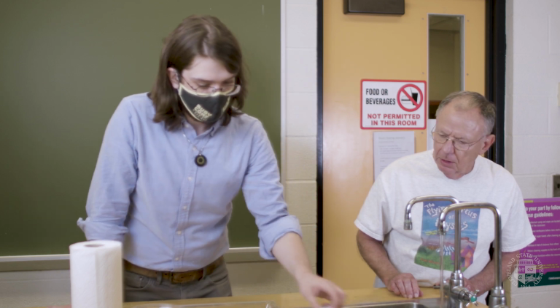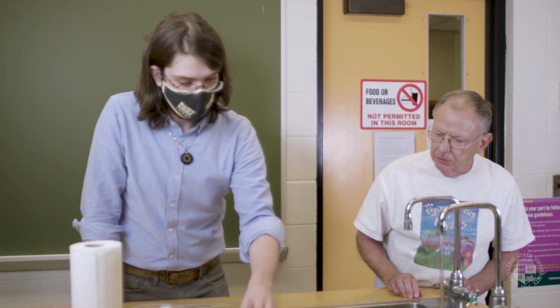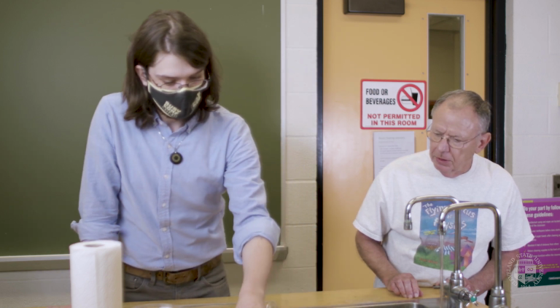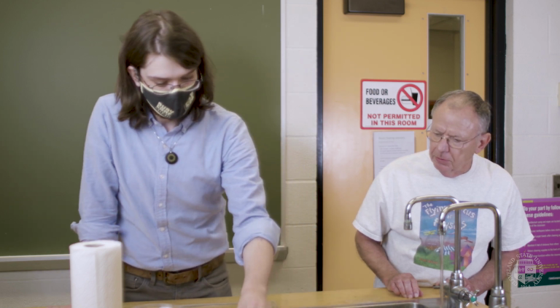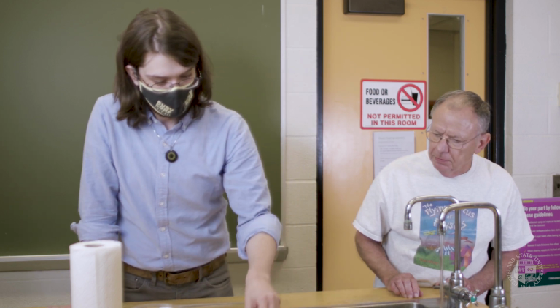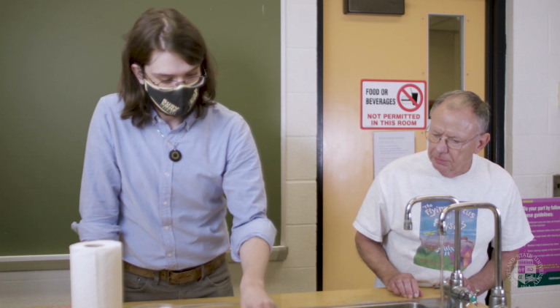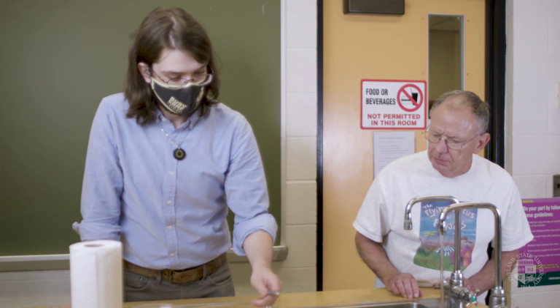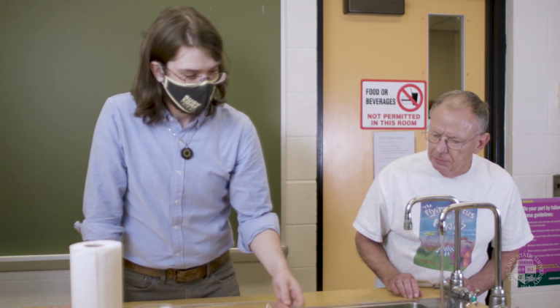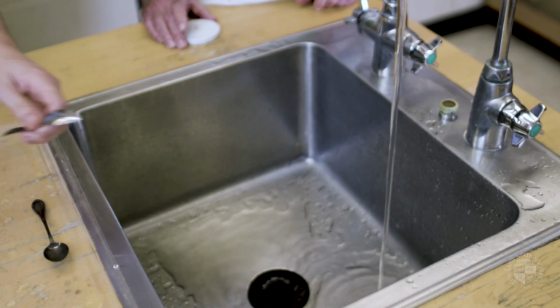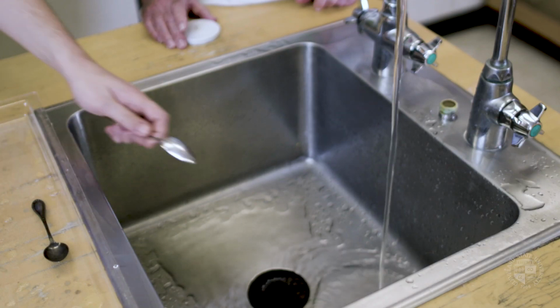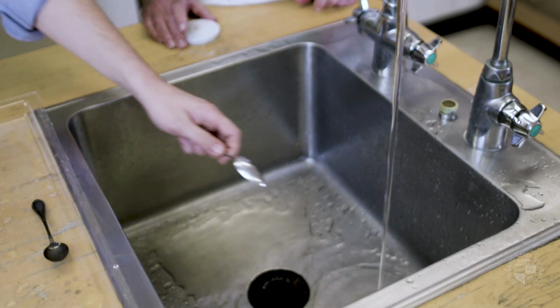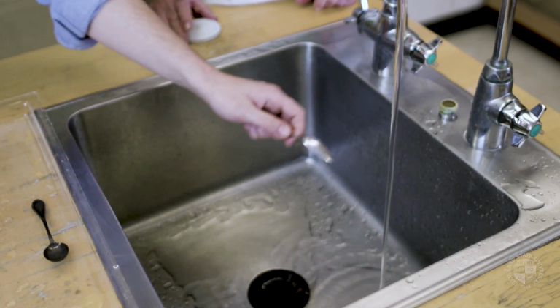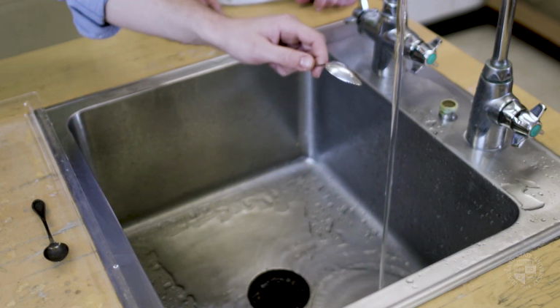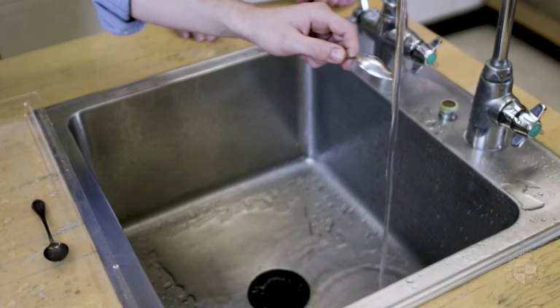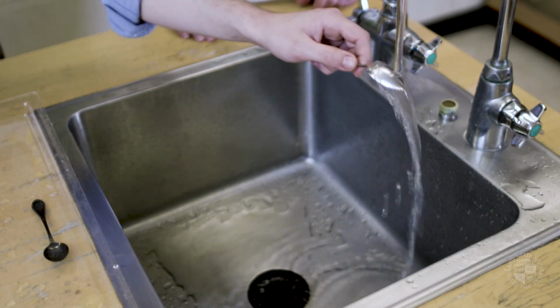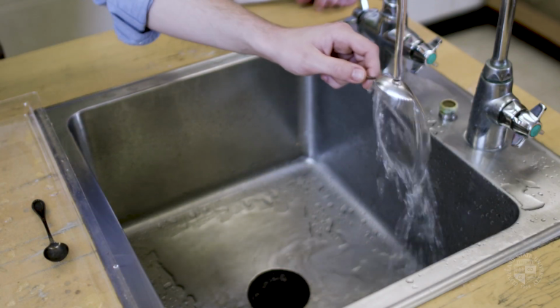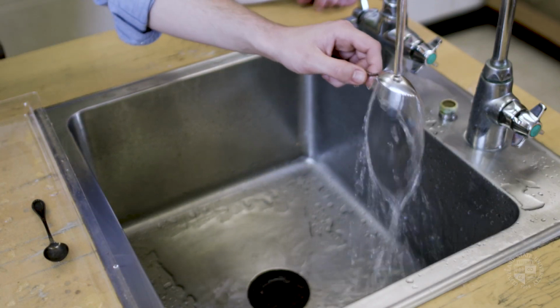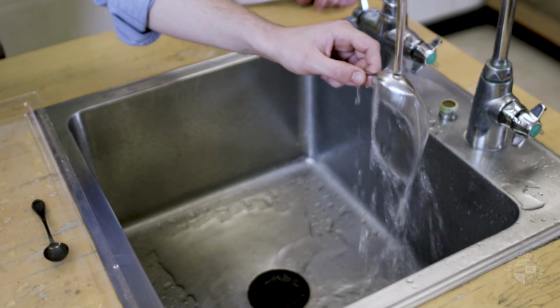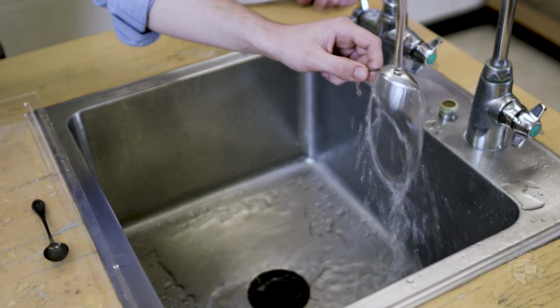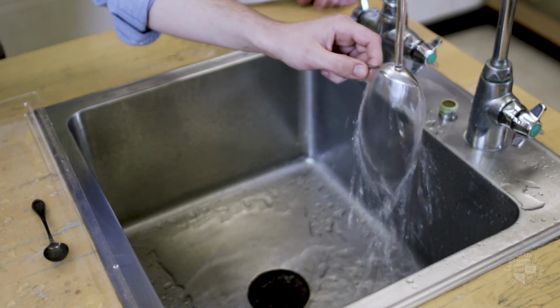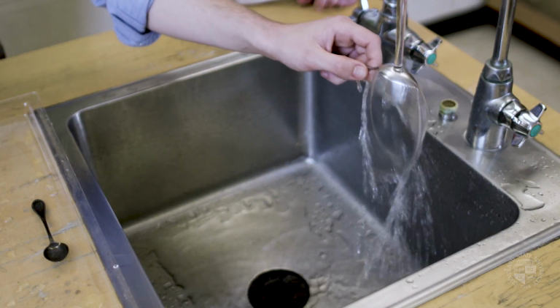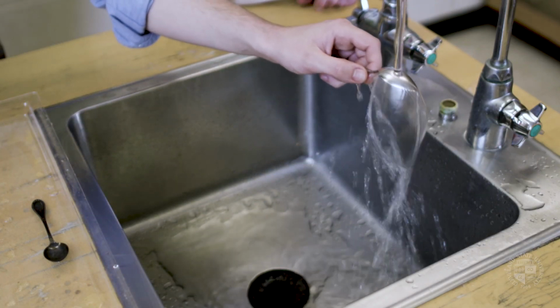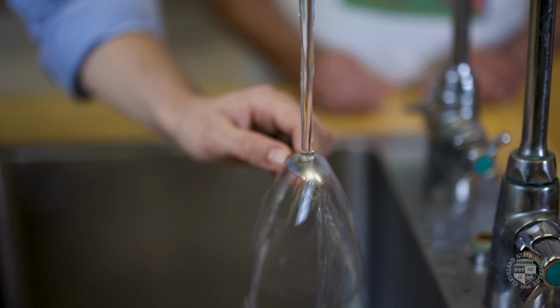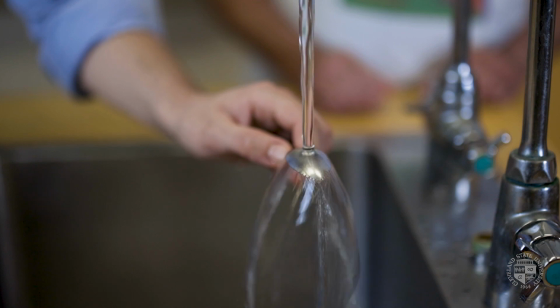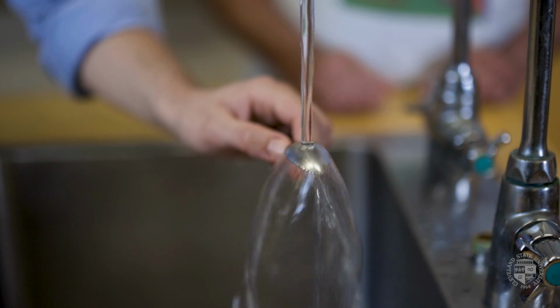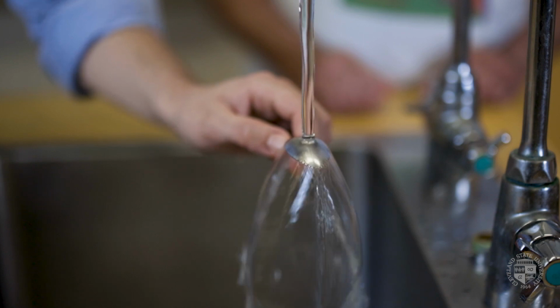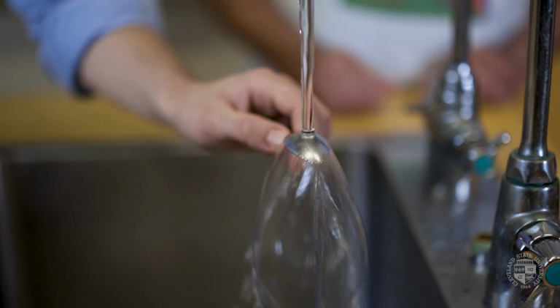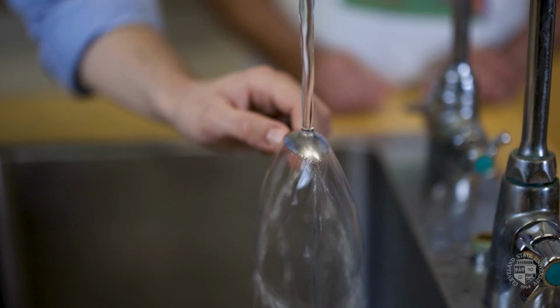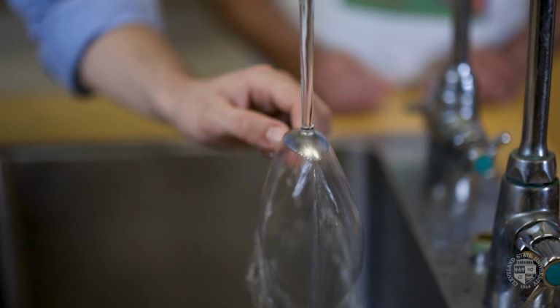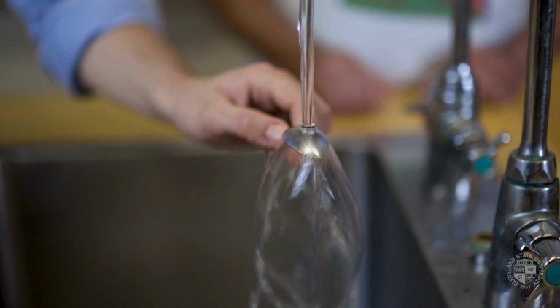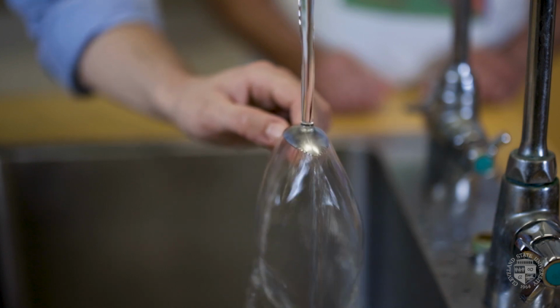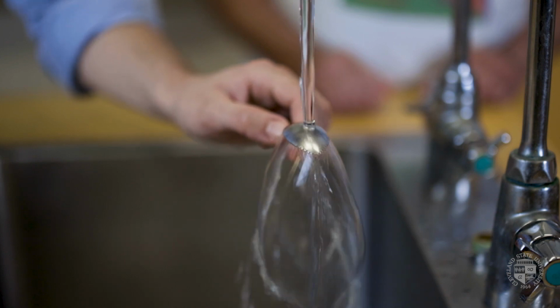Let's try another one — a spoon. Look at that. That's a water bell!